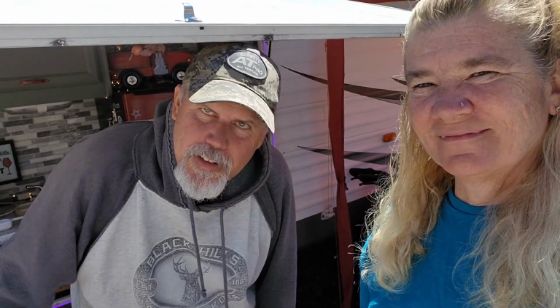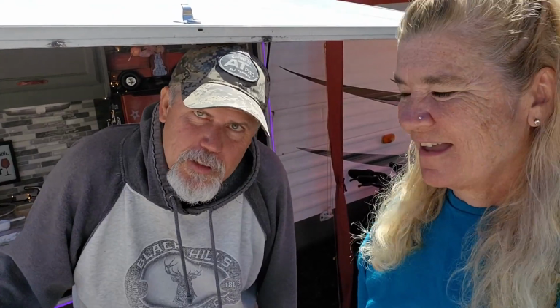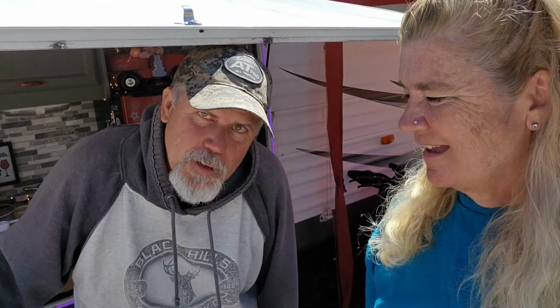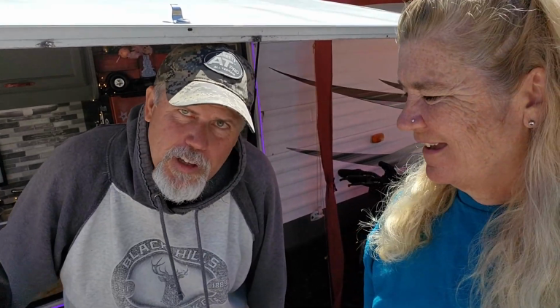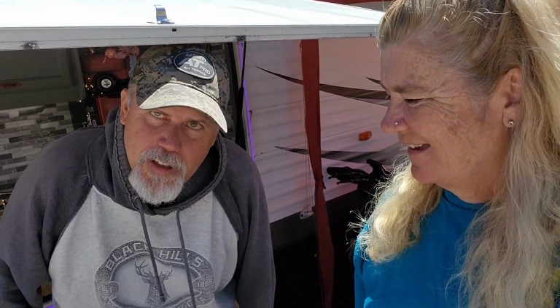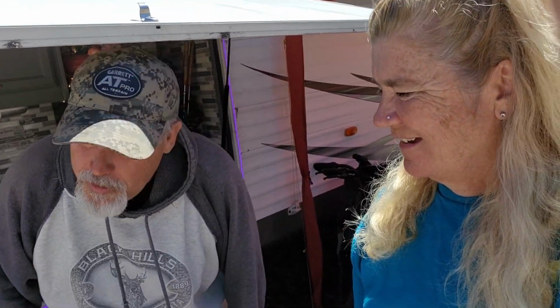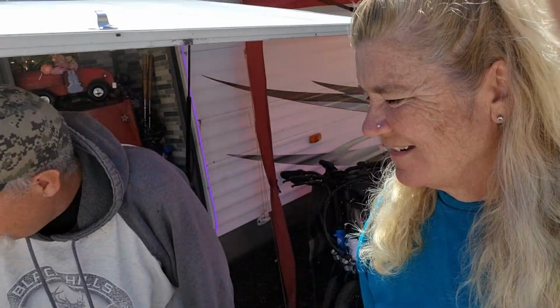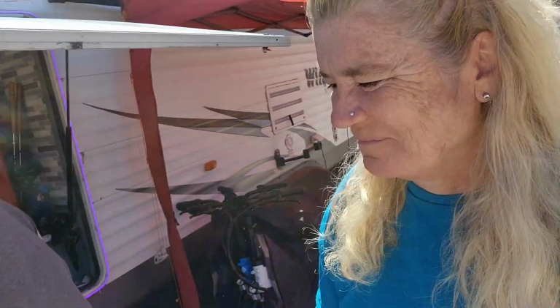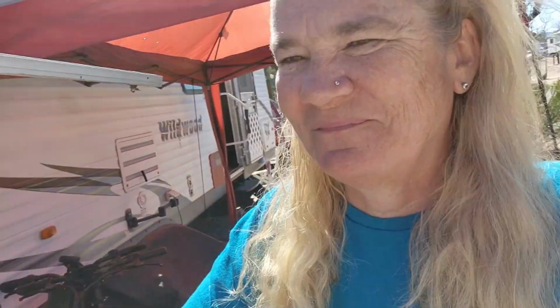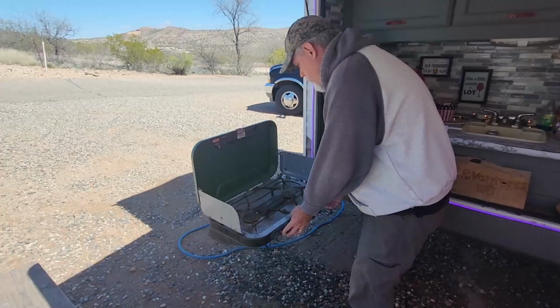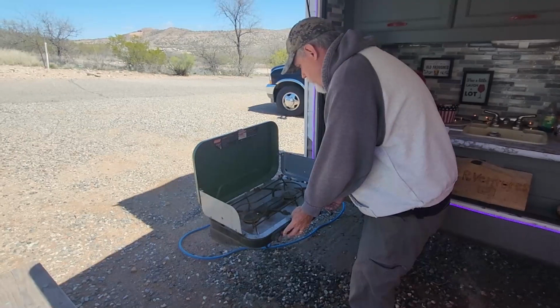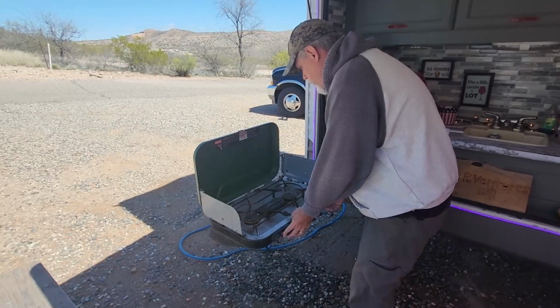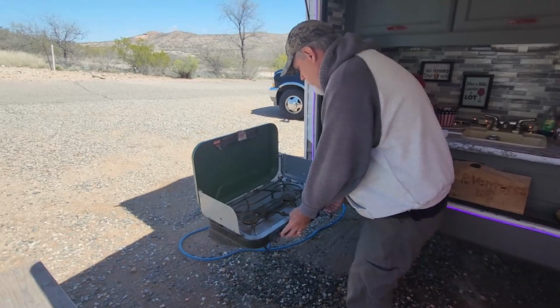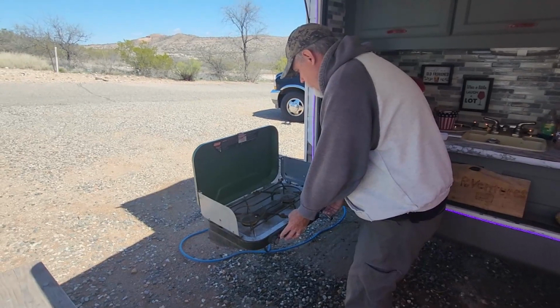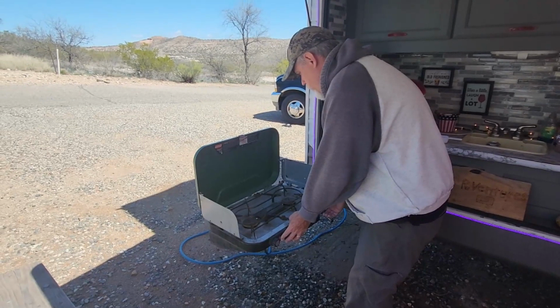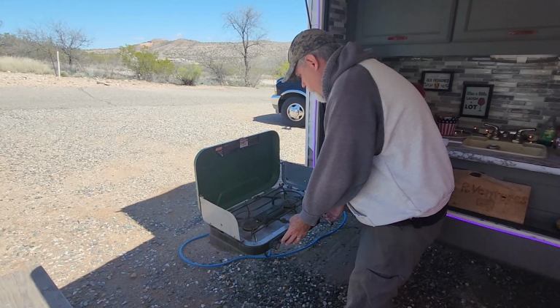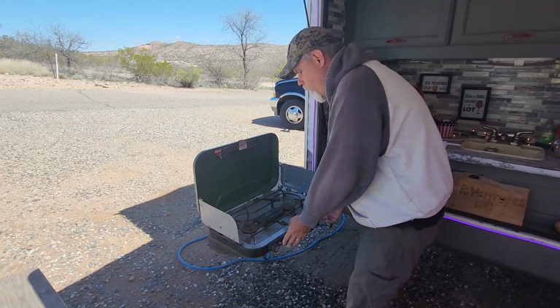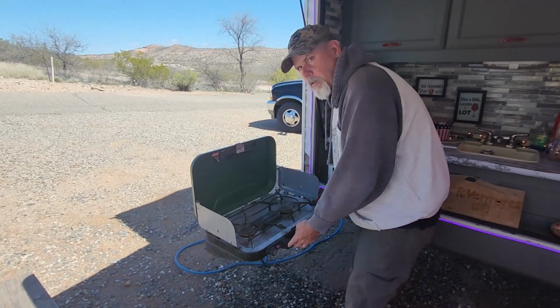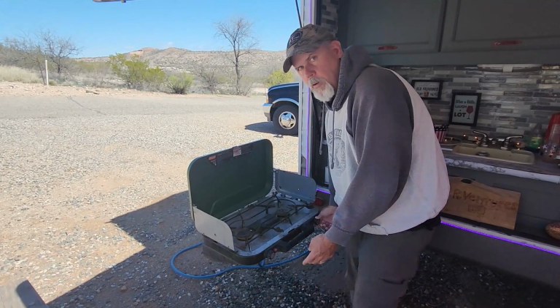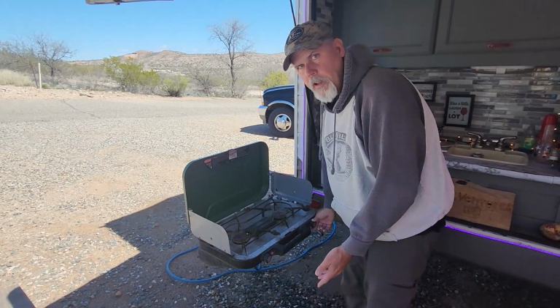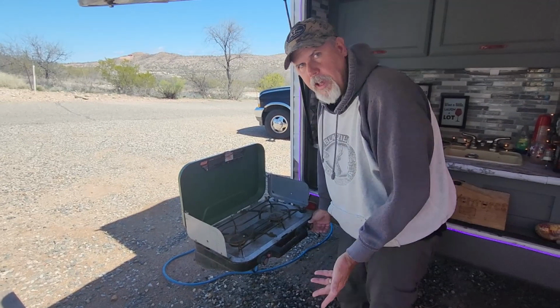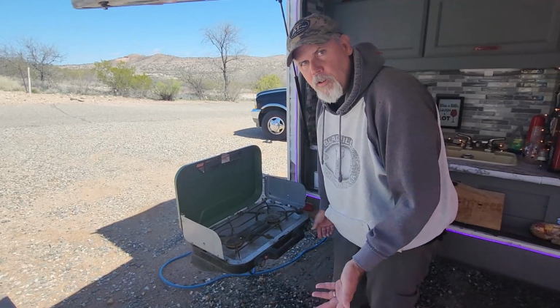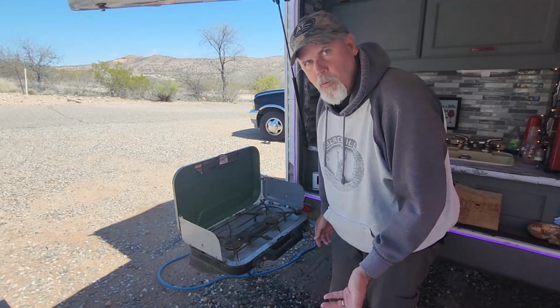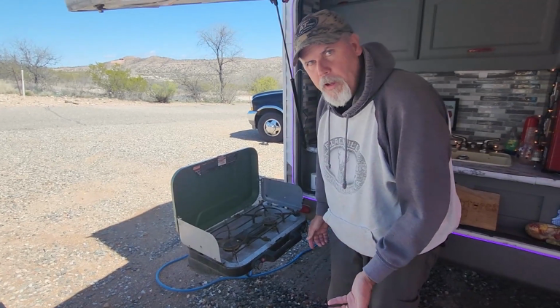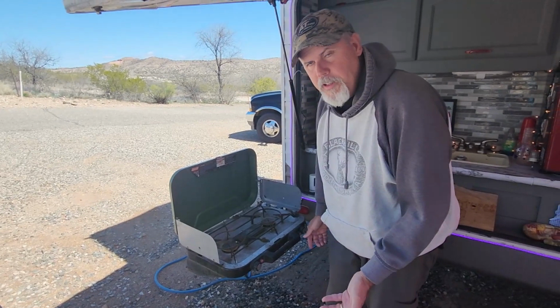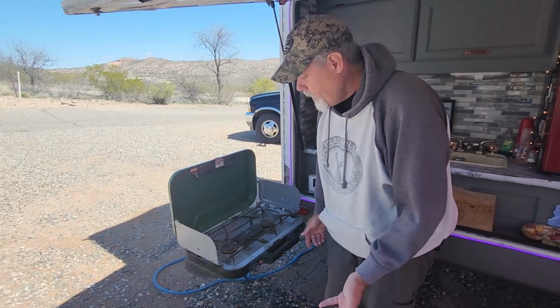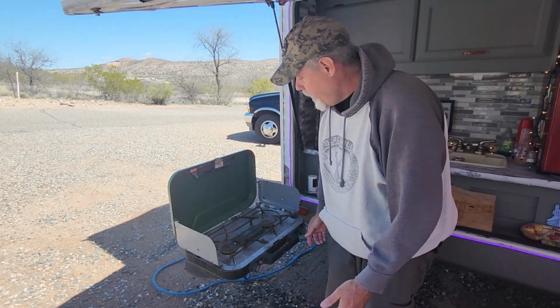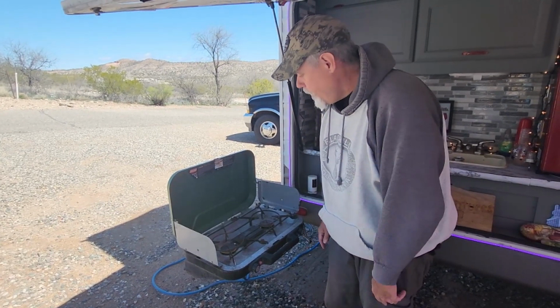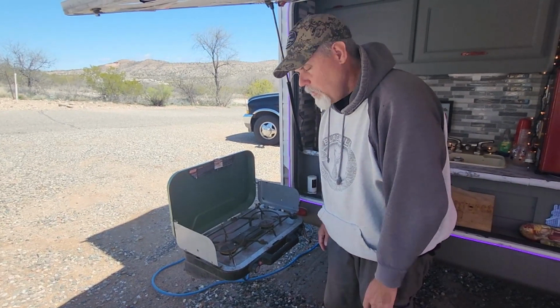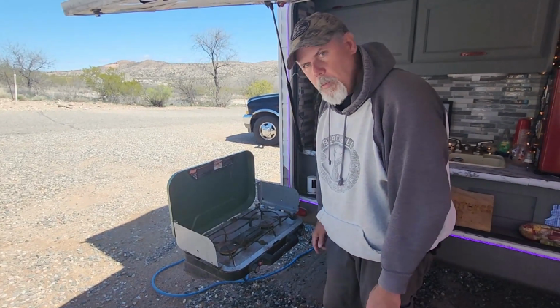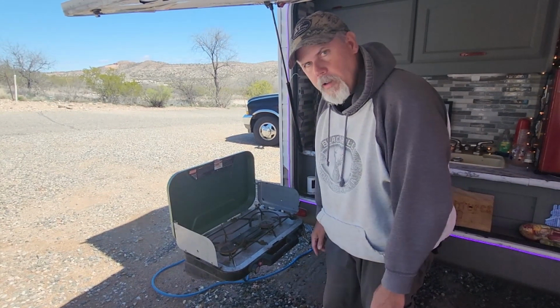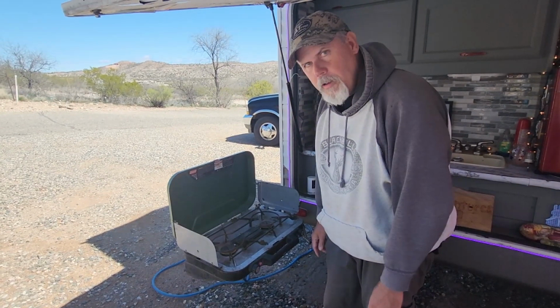Let me just turn on the gas. Uh-oh, oh no — we're out of gas on our one-pound tank again. What am I going to do?